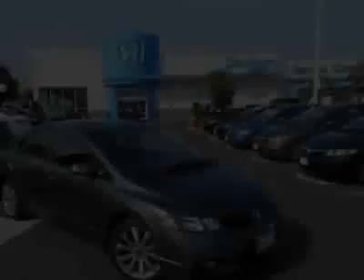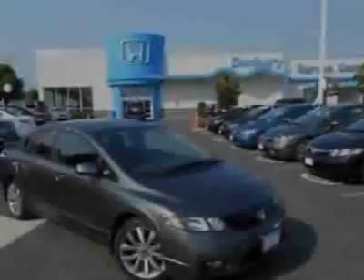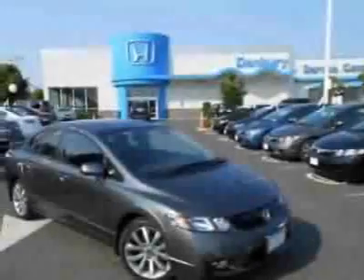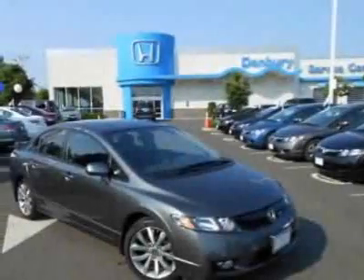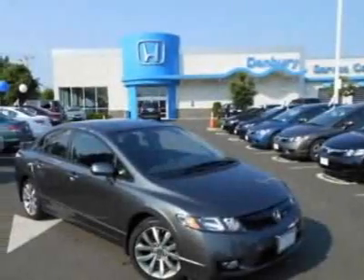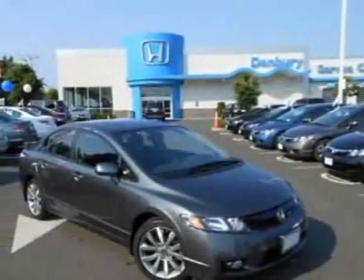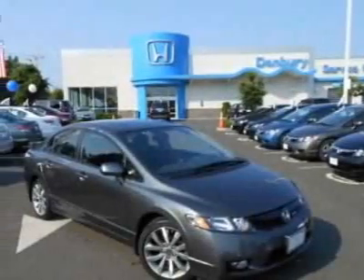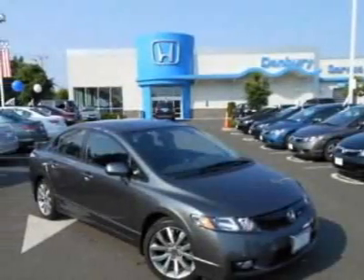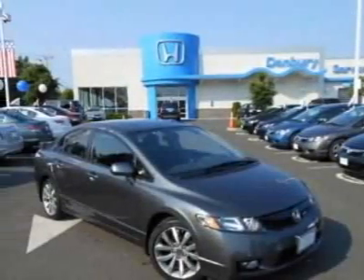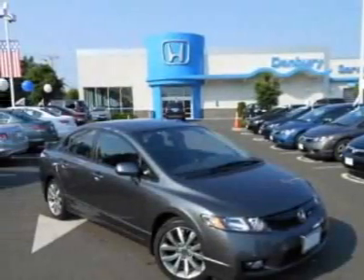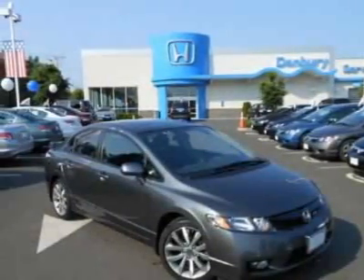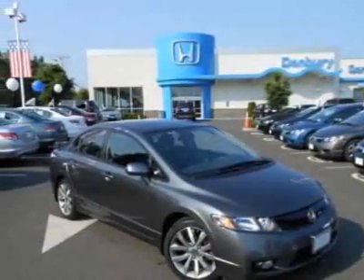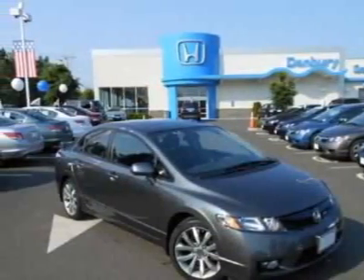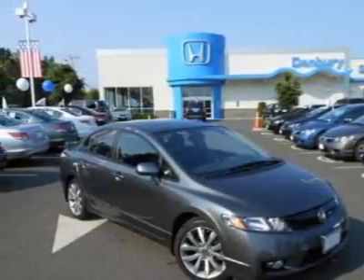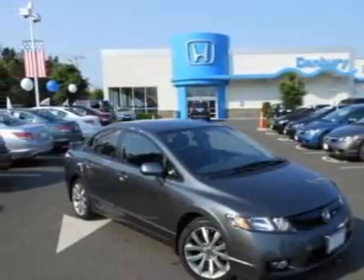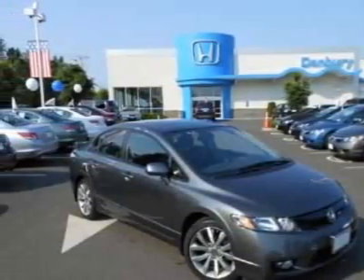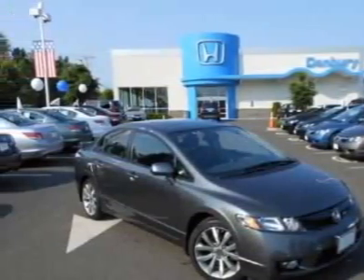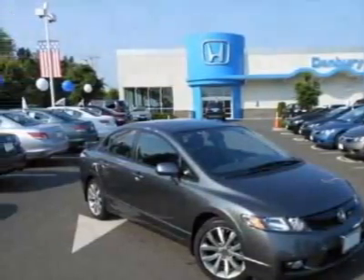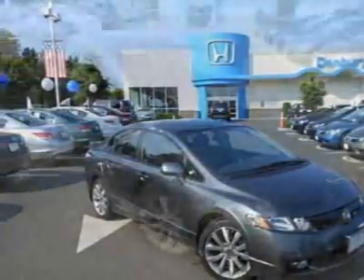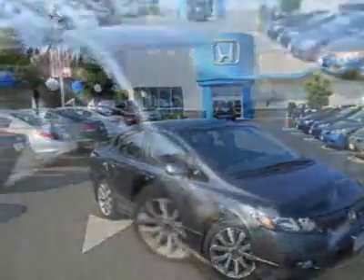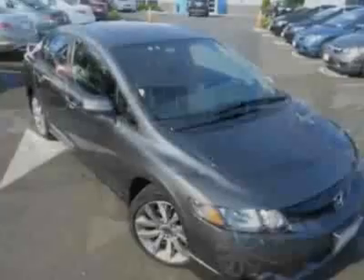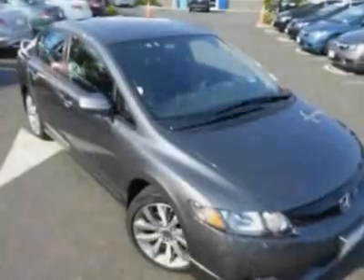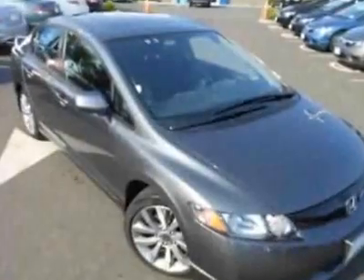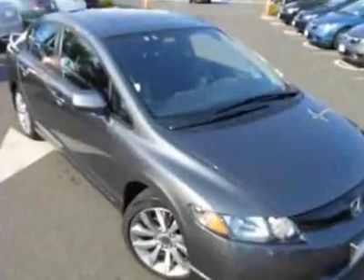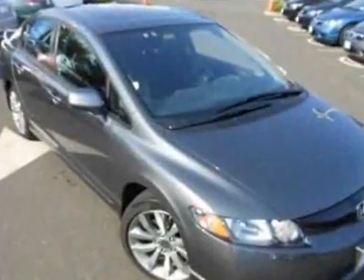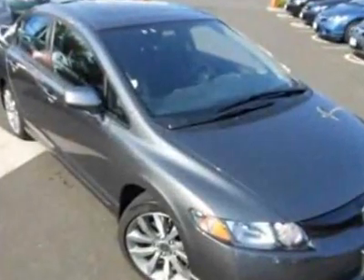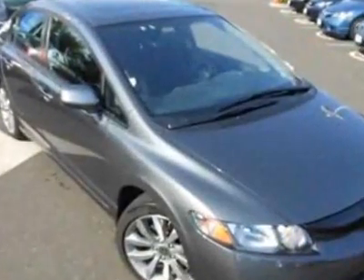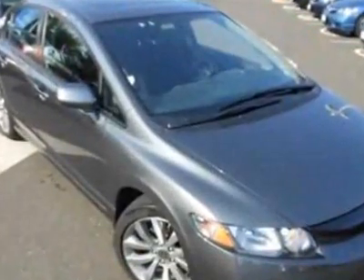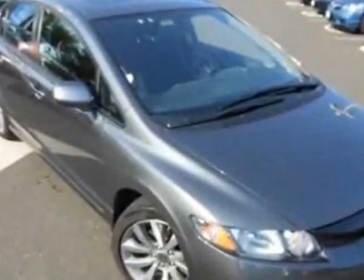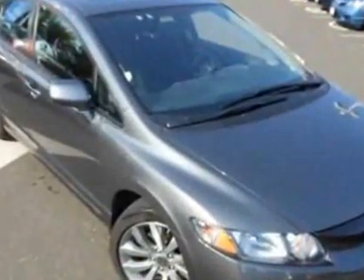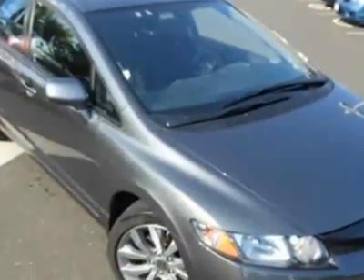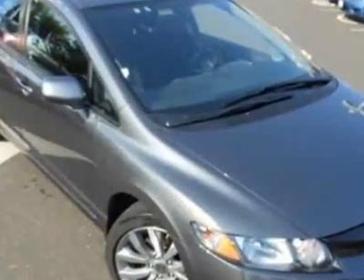Take a look at the certified pre-owned 2011 Honda Civic. Carfax has certified the Civic as having one owner.